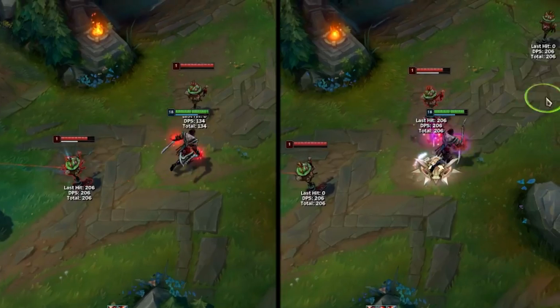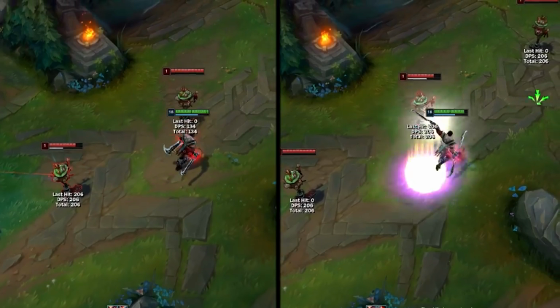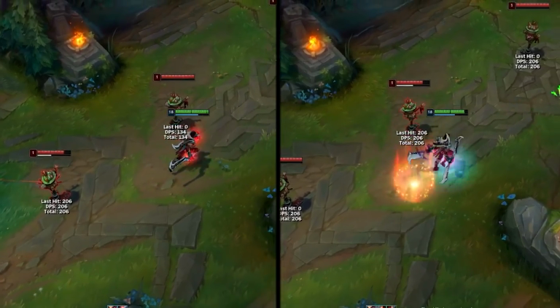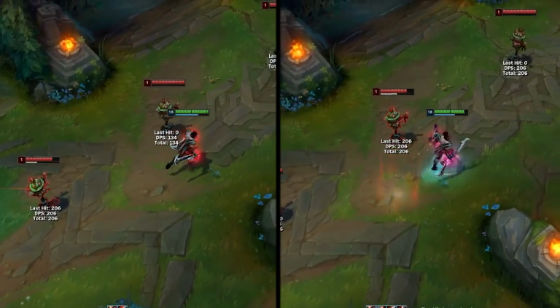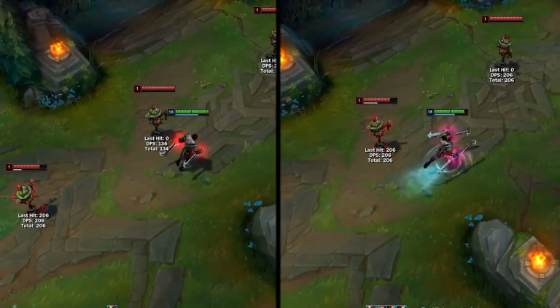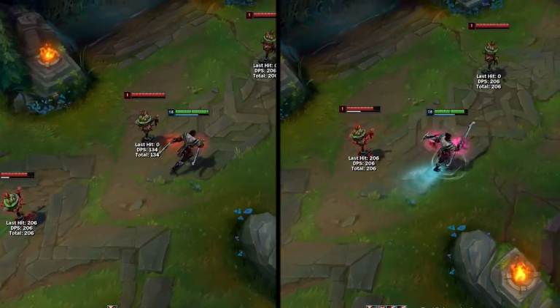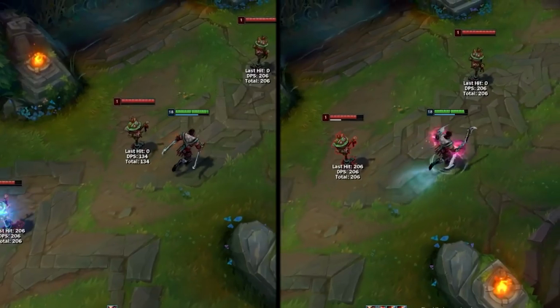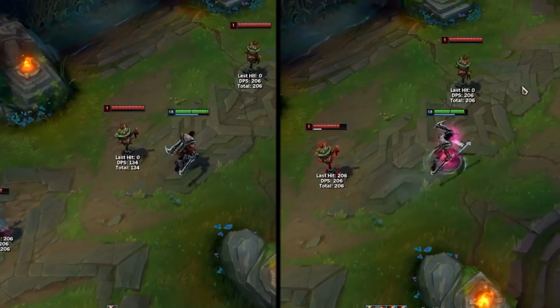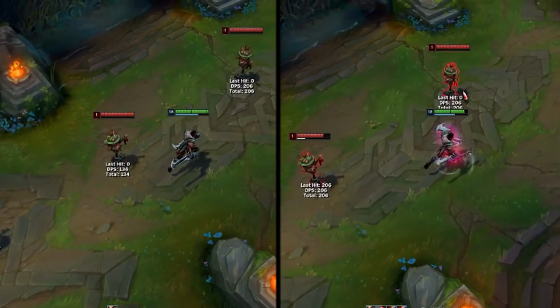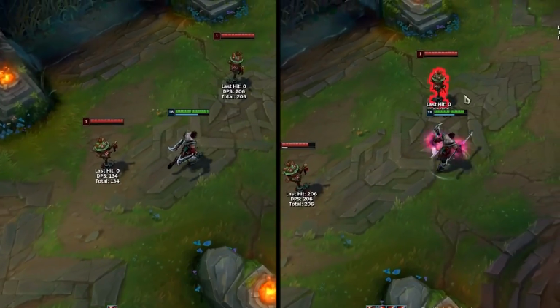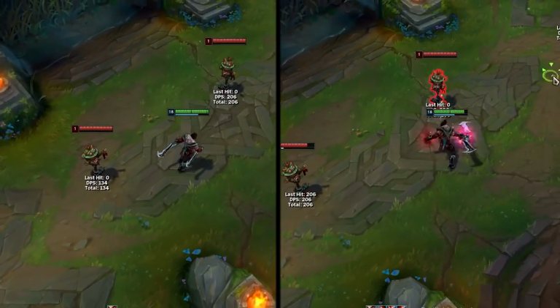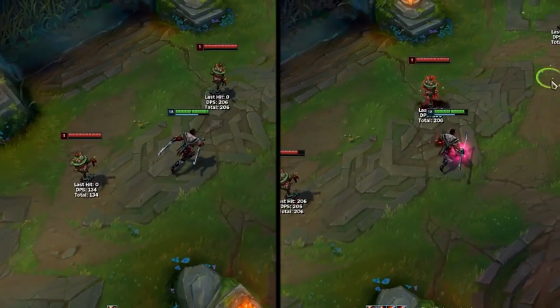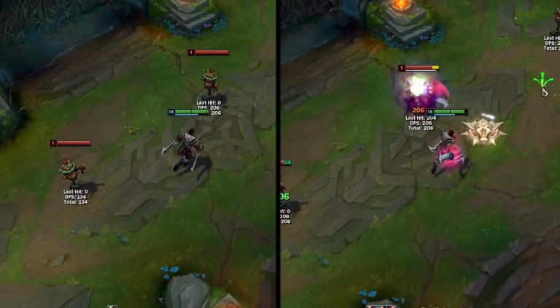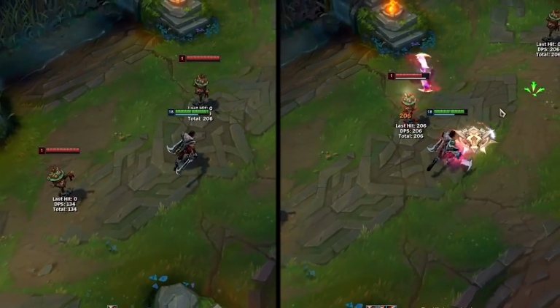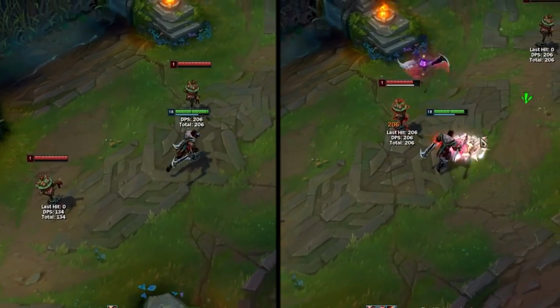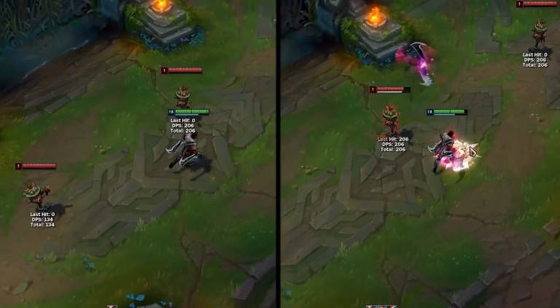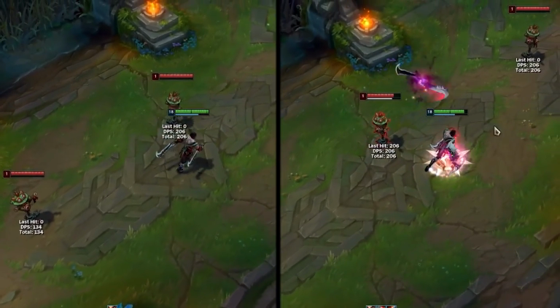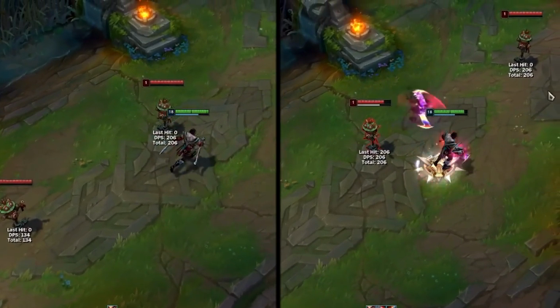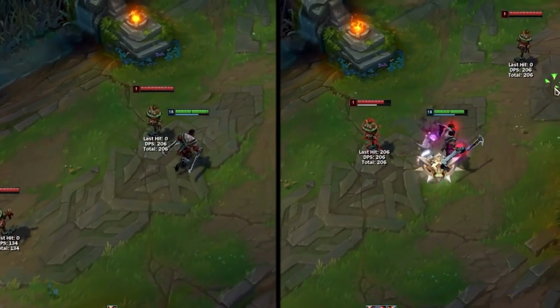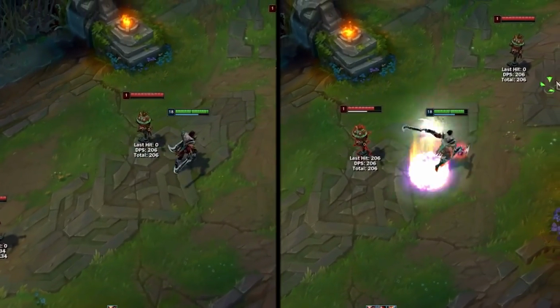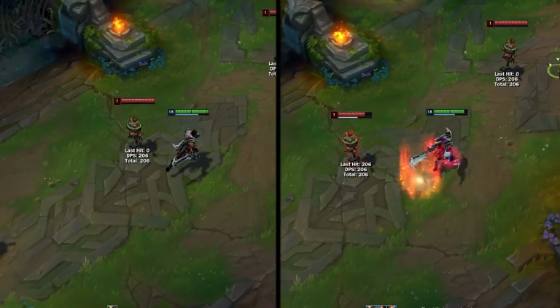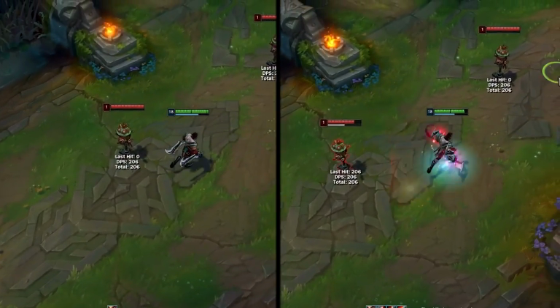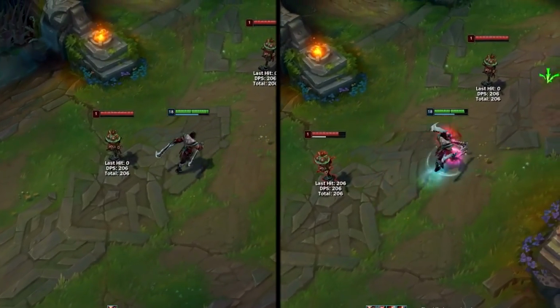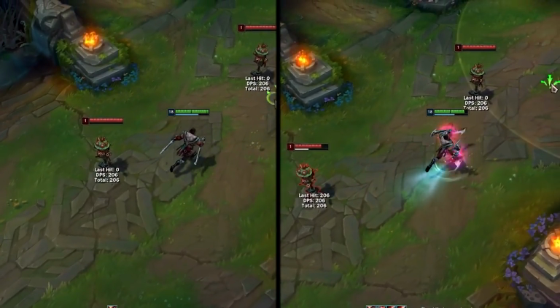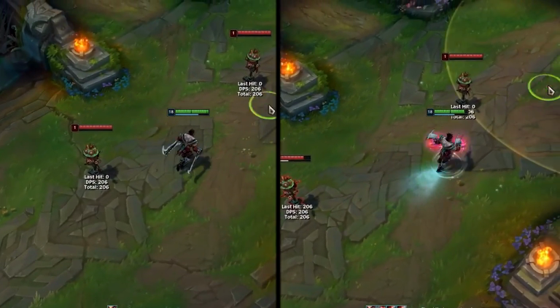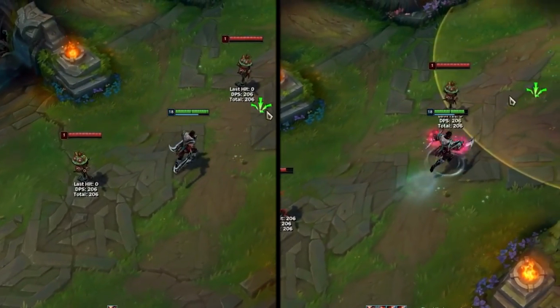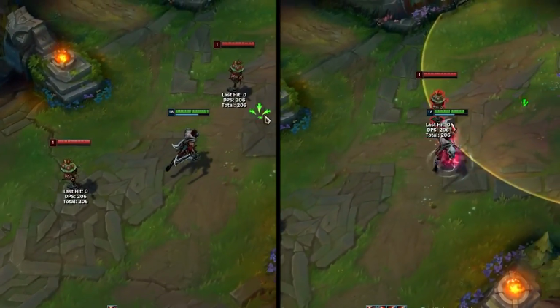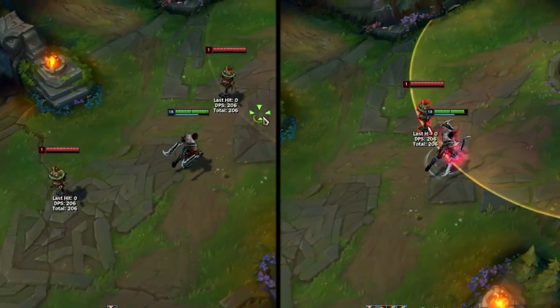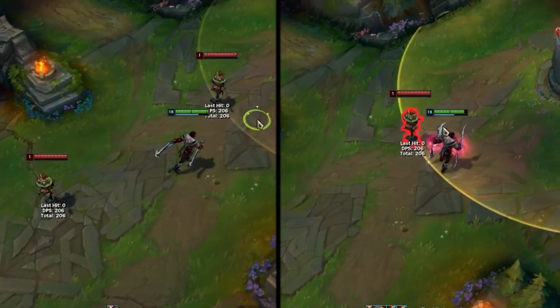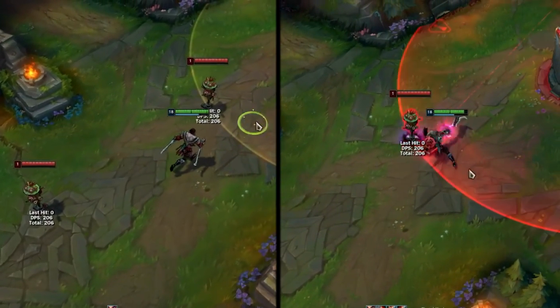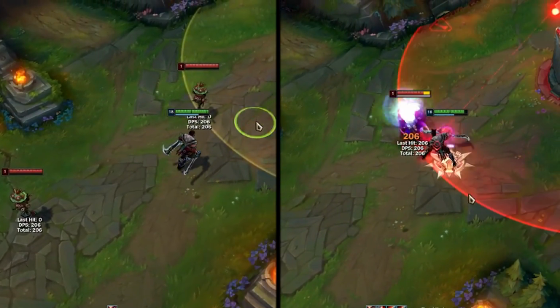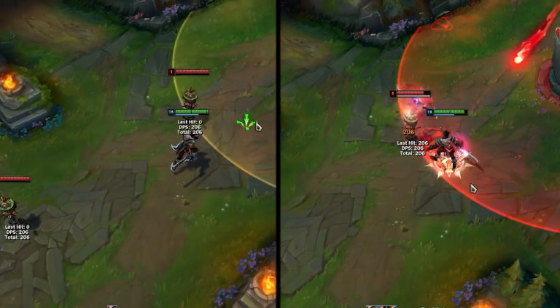When you are following someone as Draven, it is faster to wait on the axes than to just drop them.